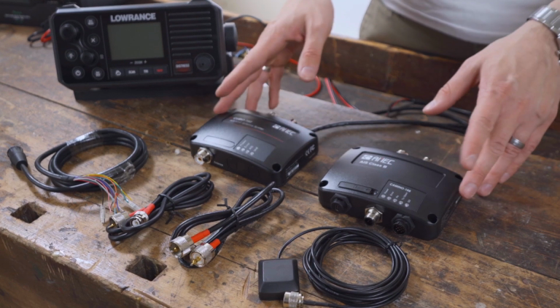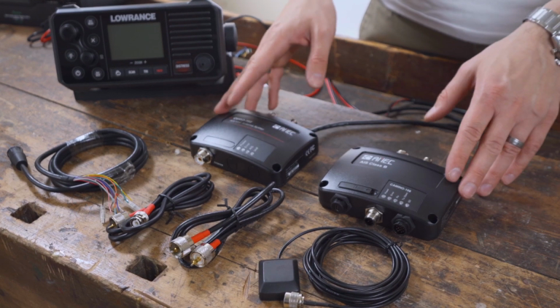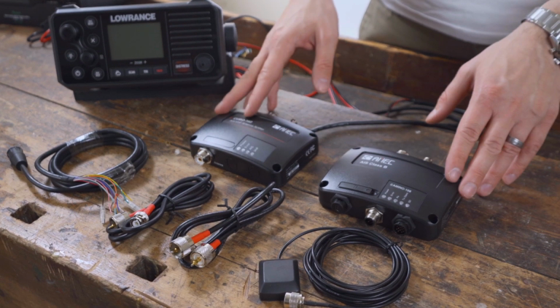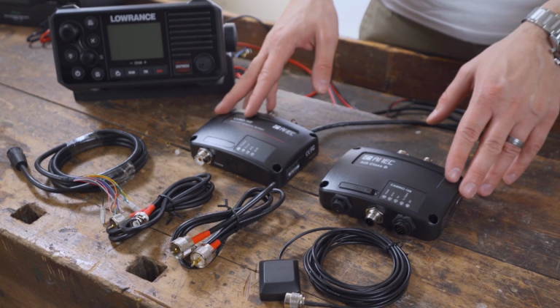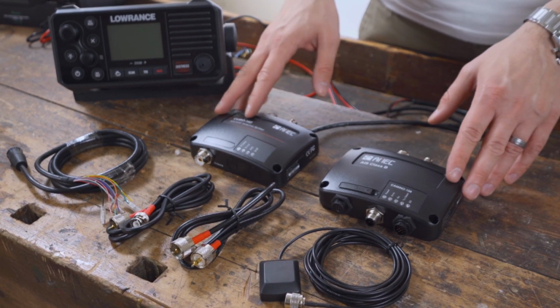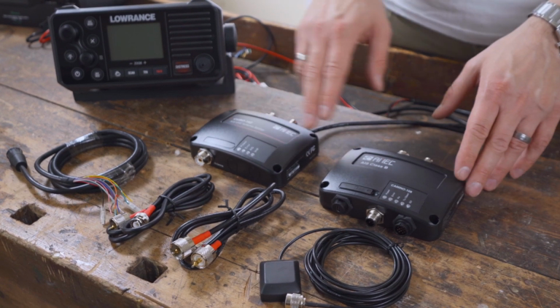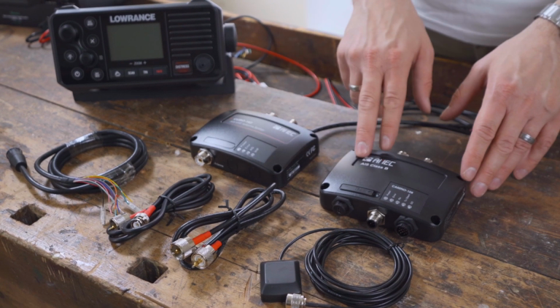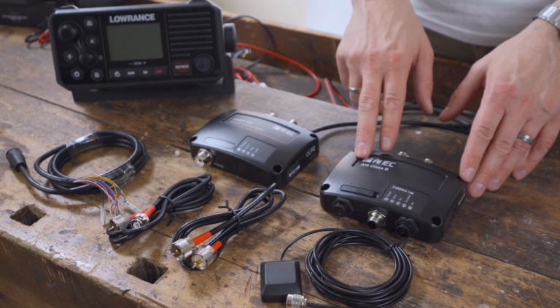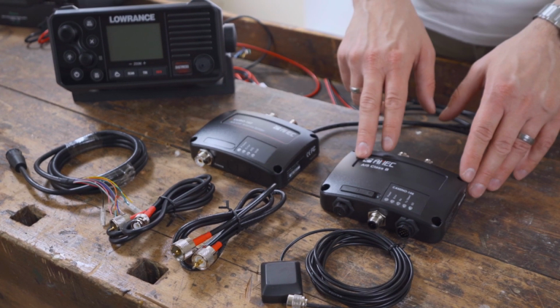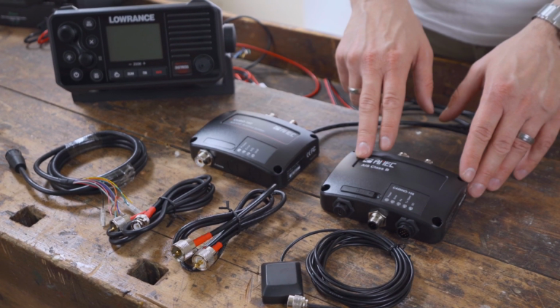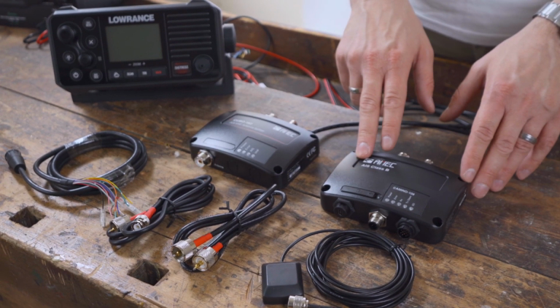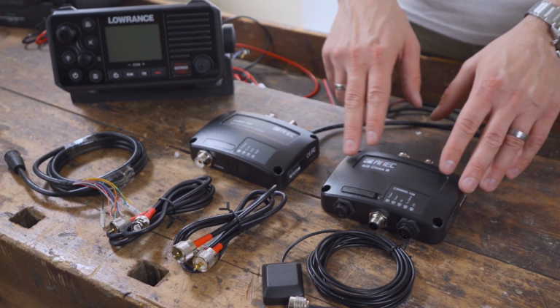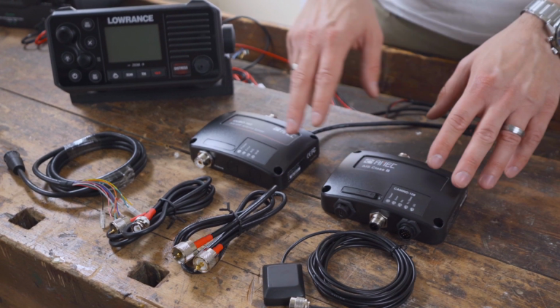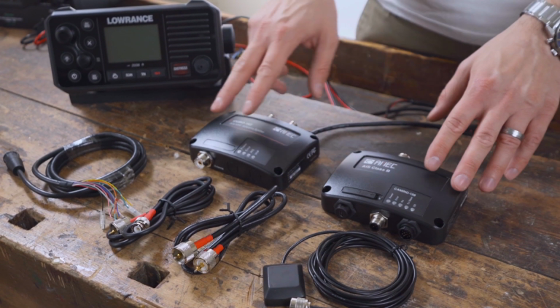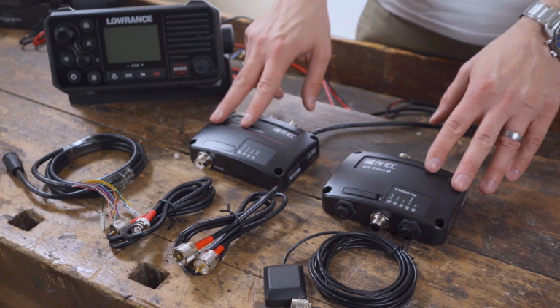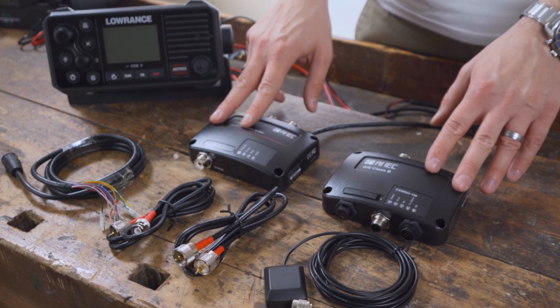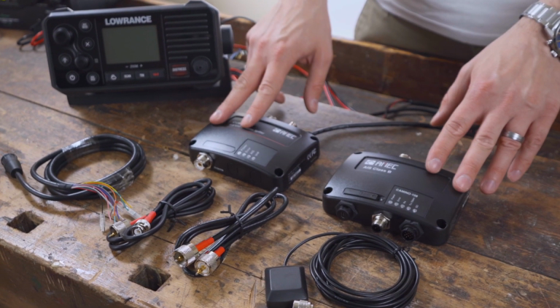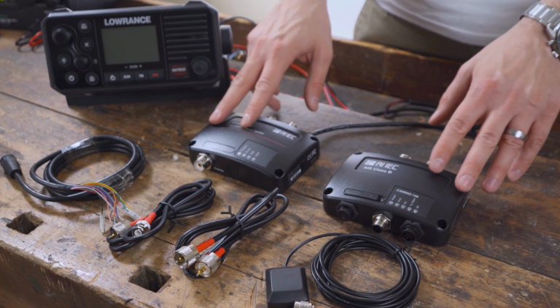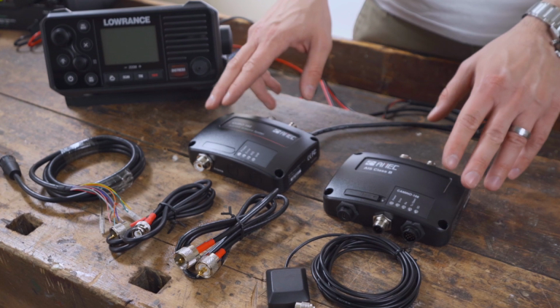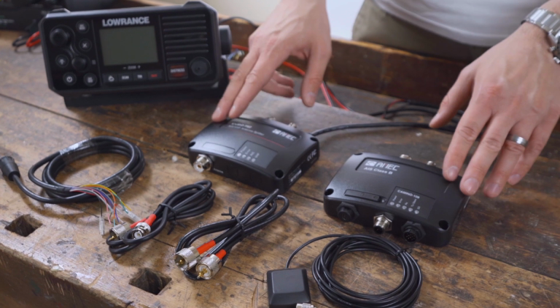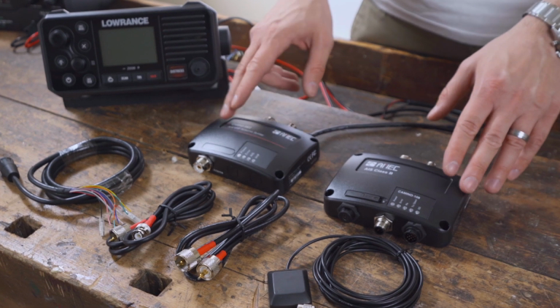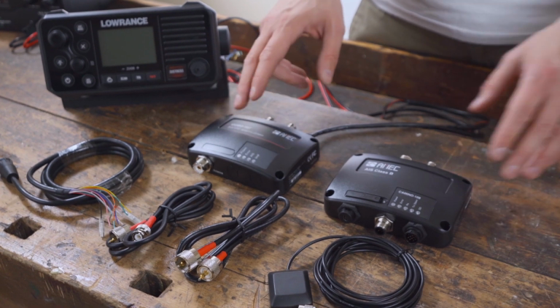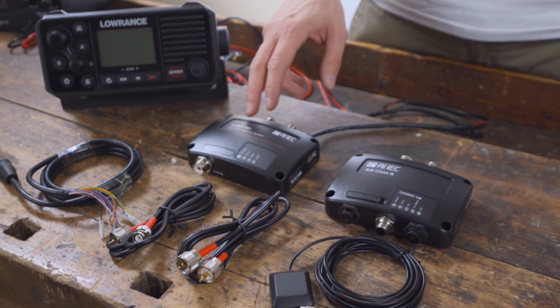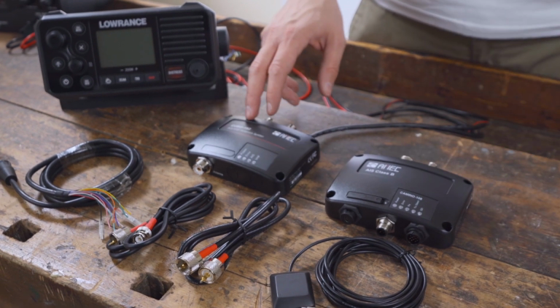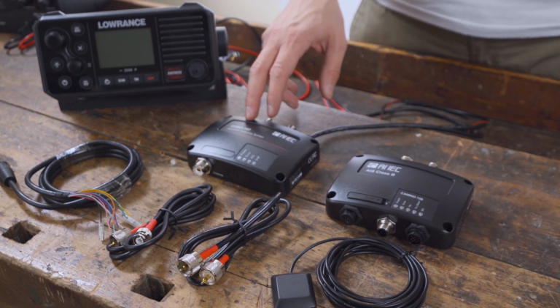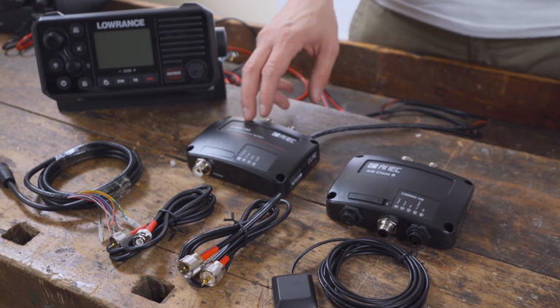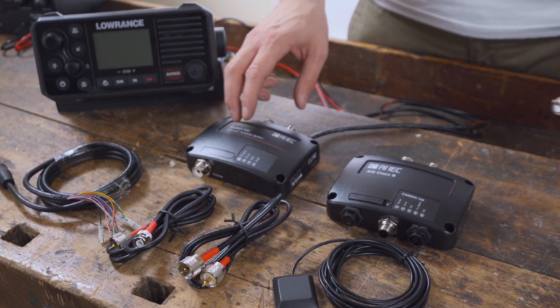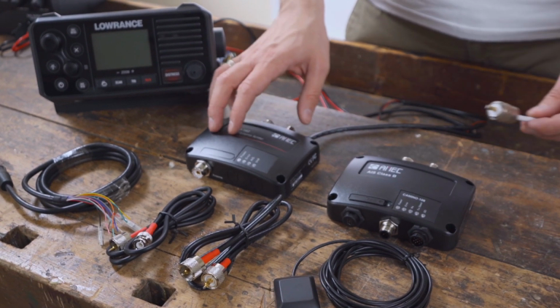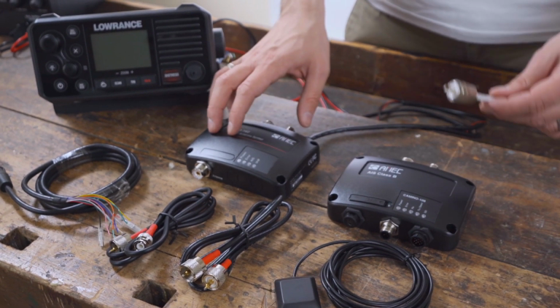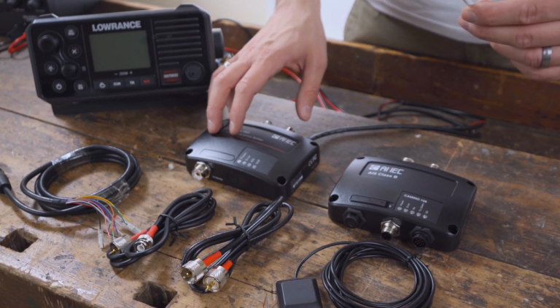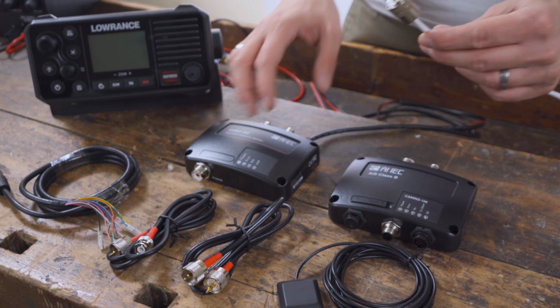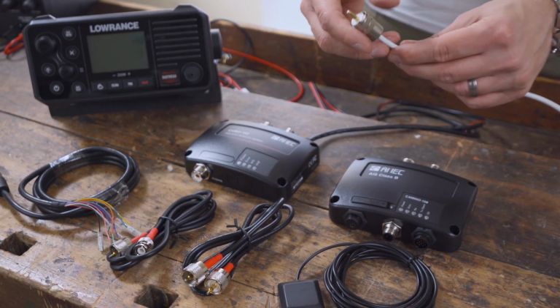We will show you how to install an AMEC AIS transponder in combination with an external AMEC Cubo 162 VHF splitter.